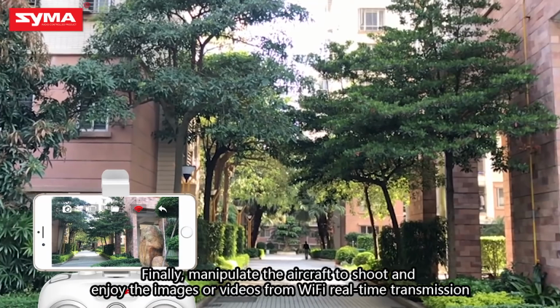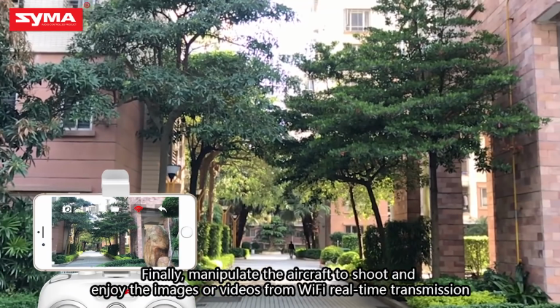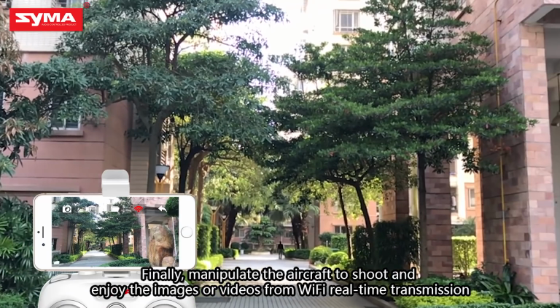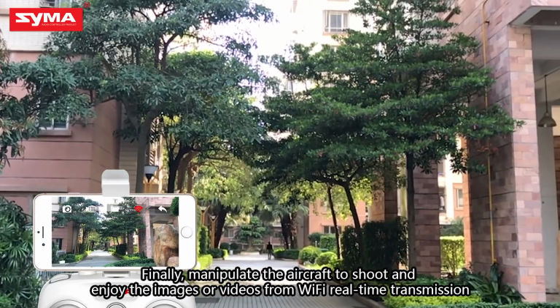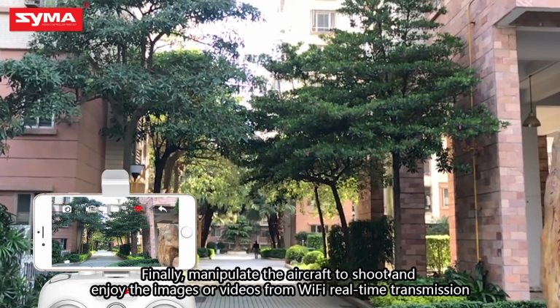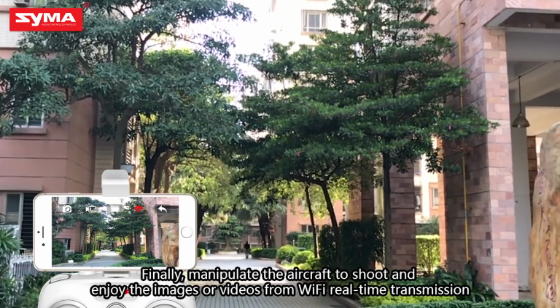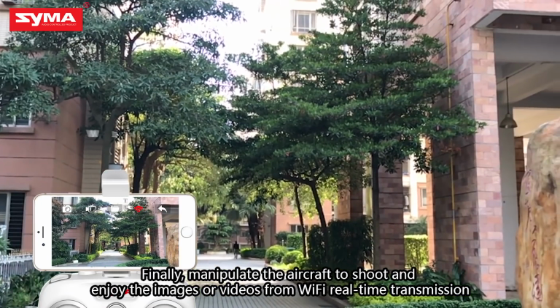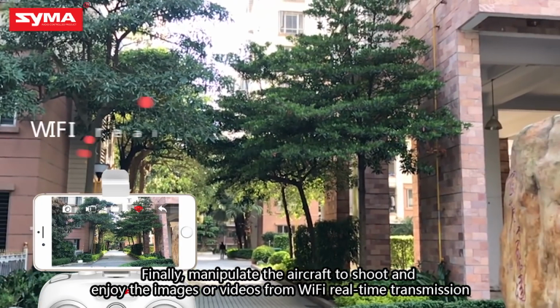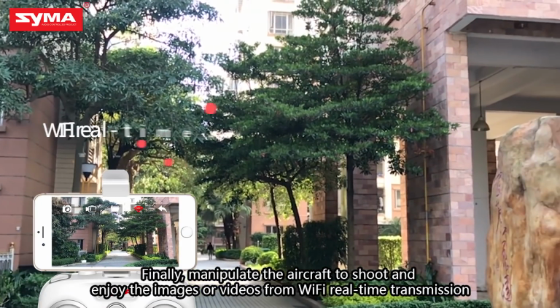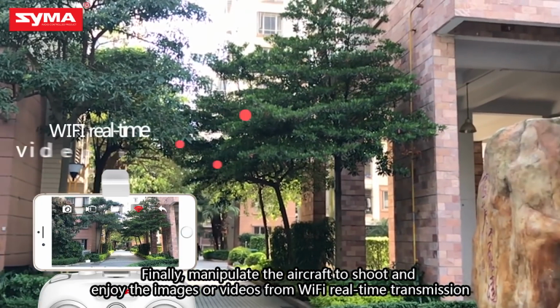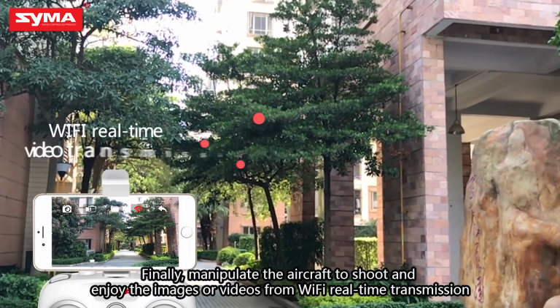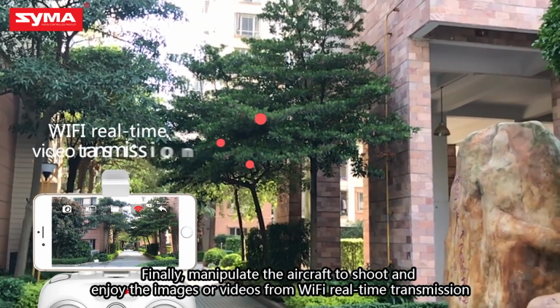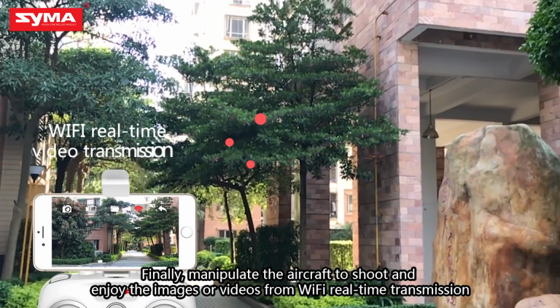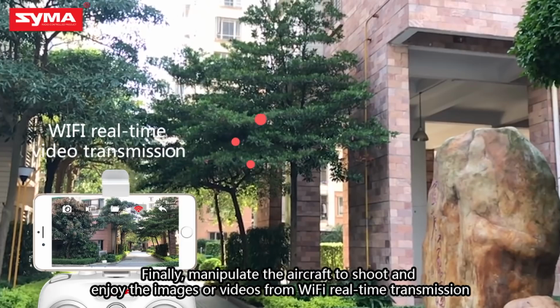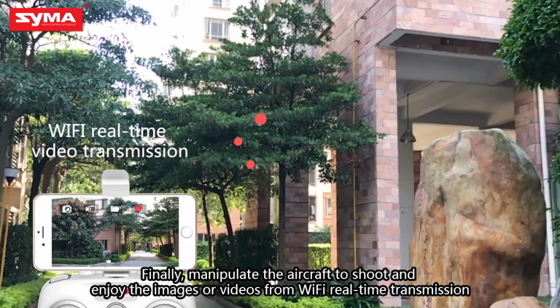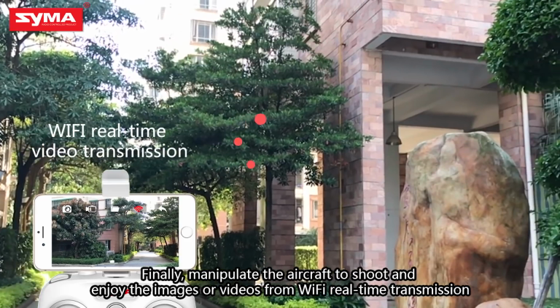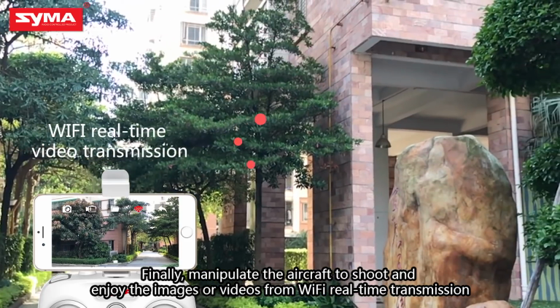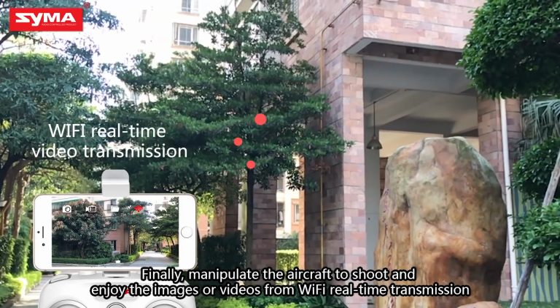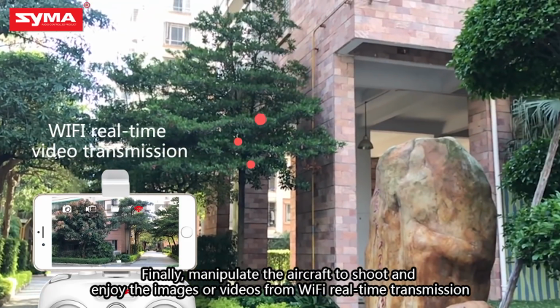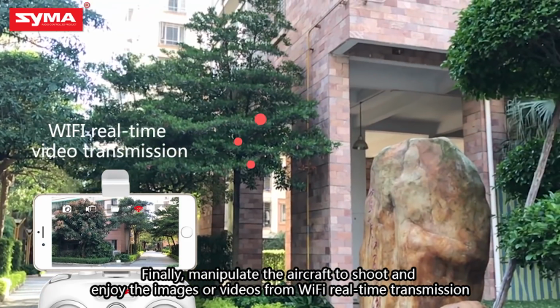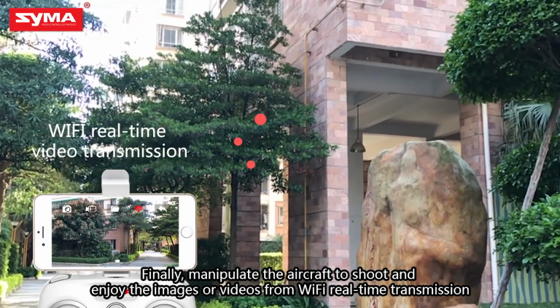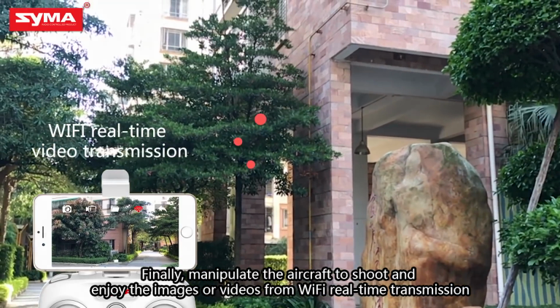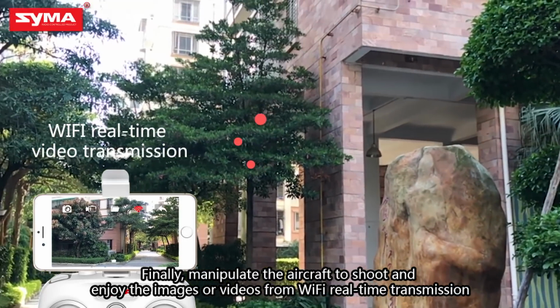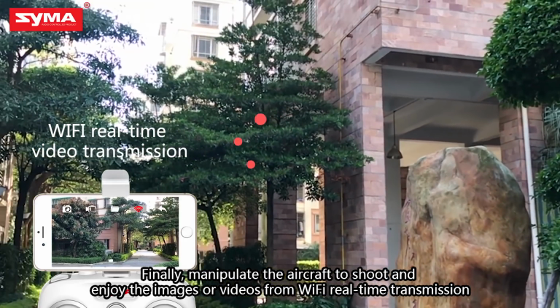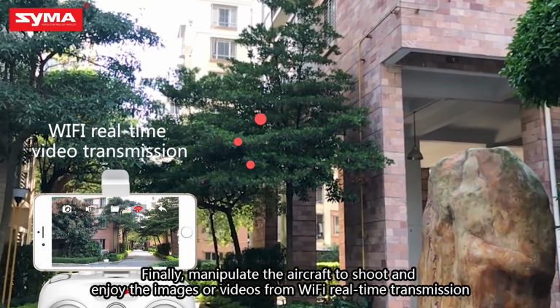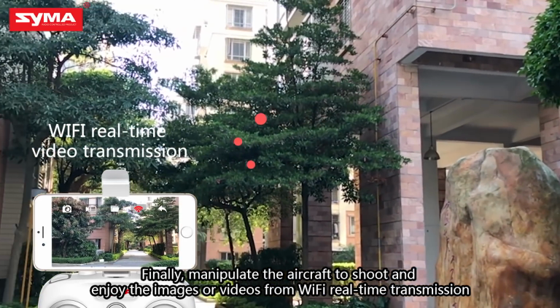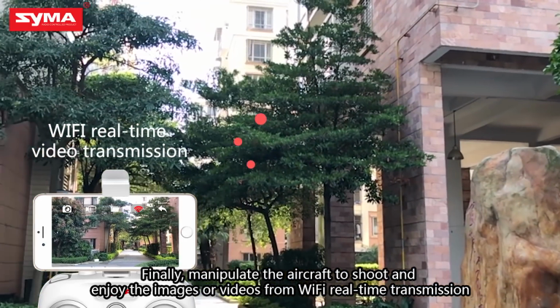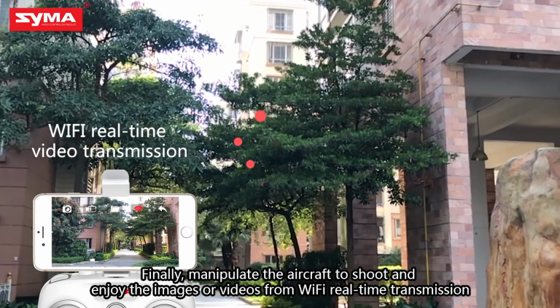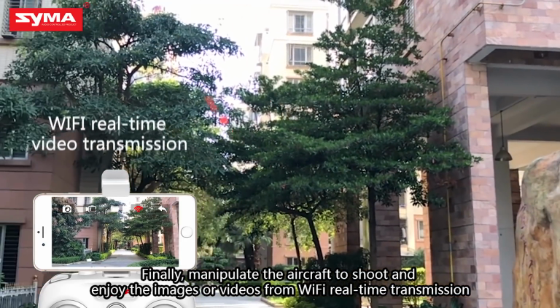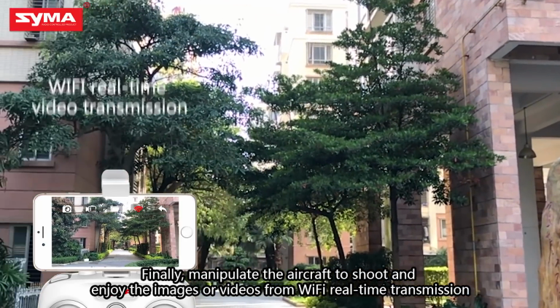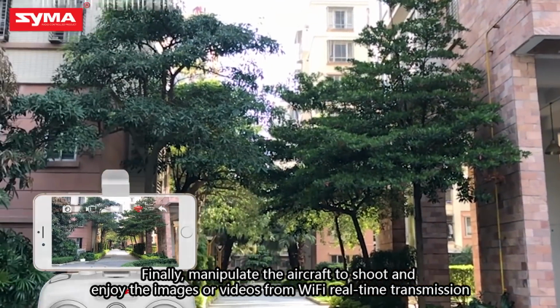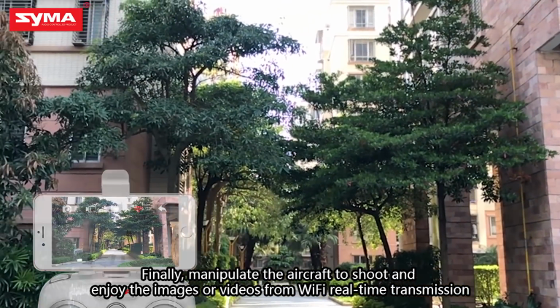Finally, manipulate the aircraft to shoot and enjoy the images or videos from Wi-Fi real-time transmission.